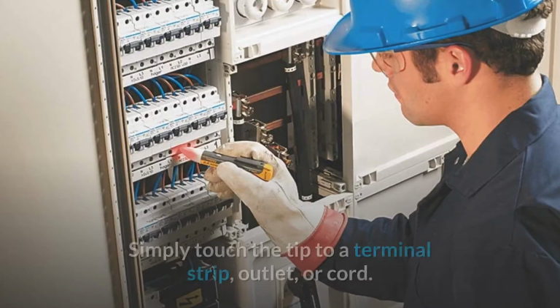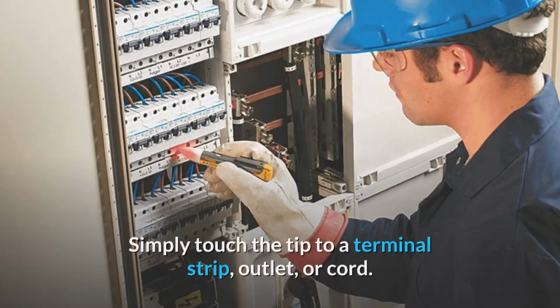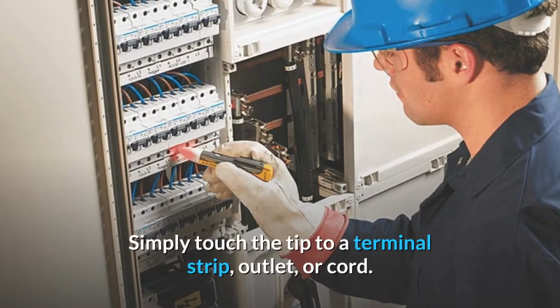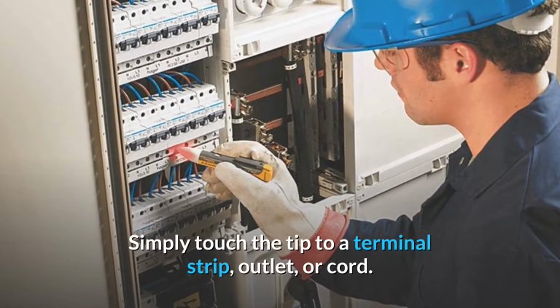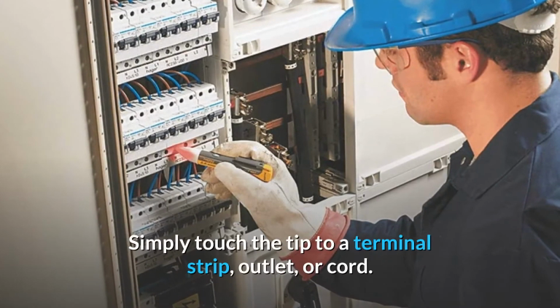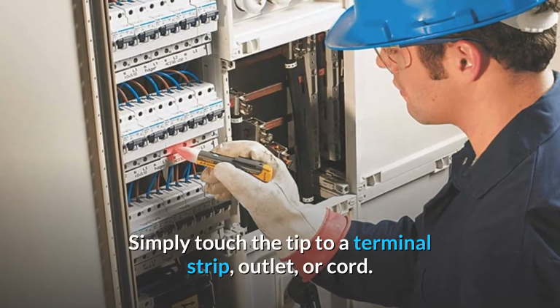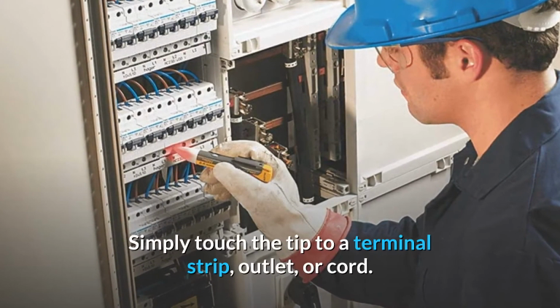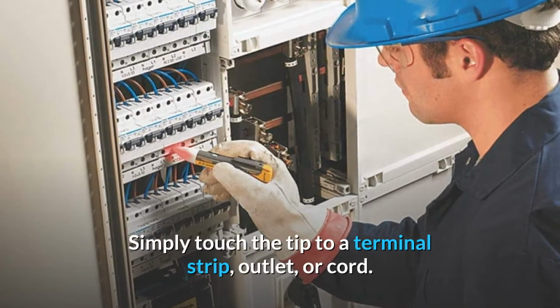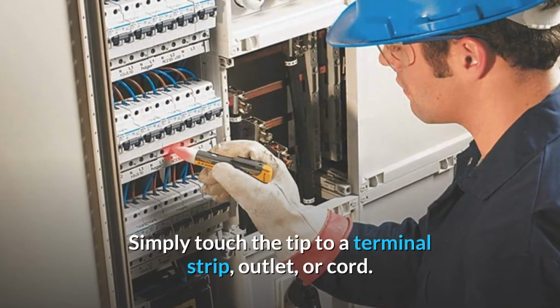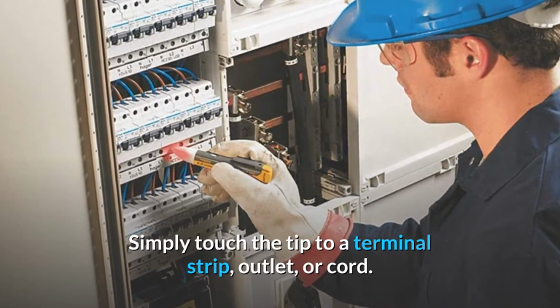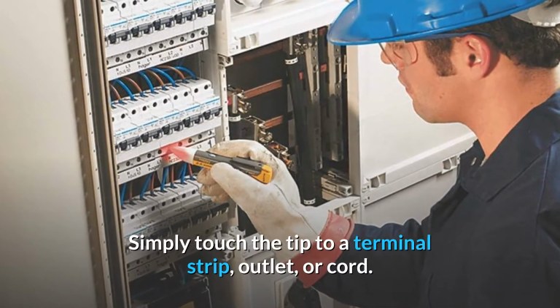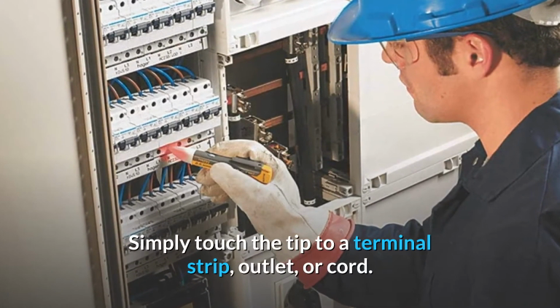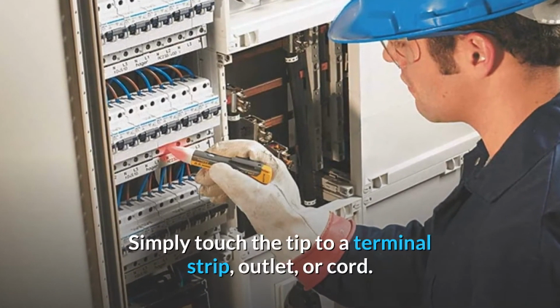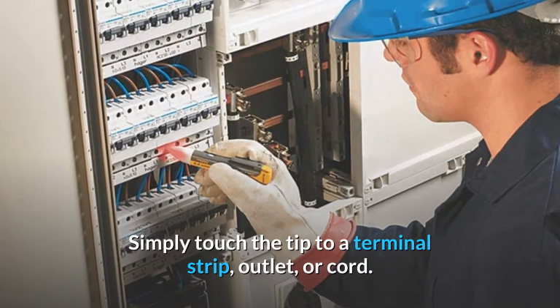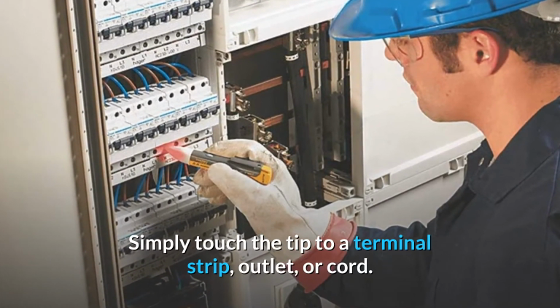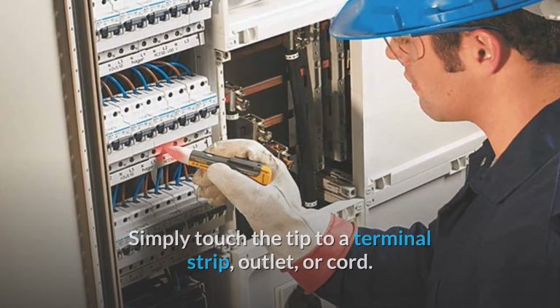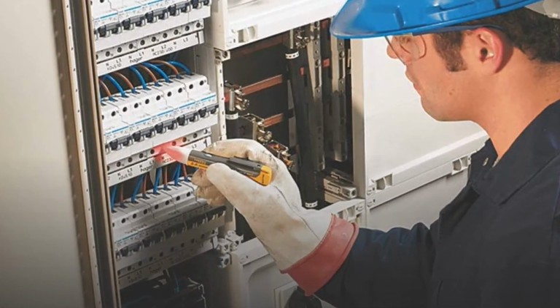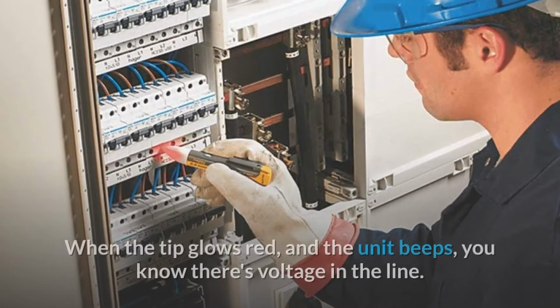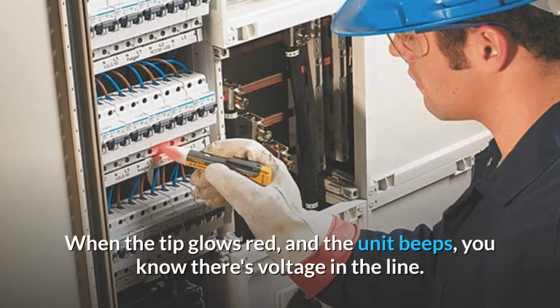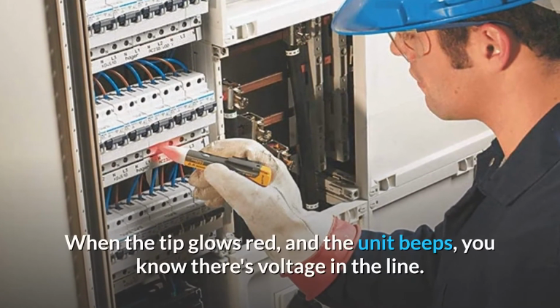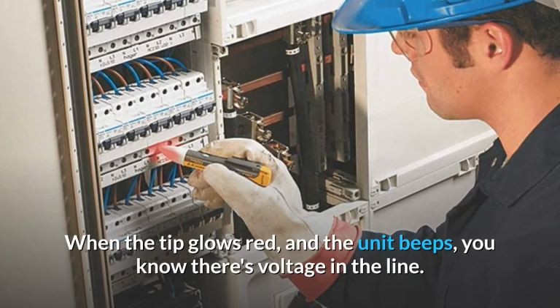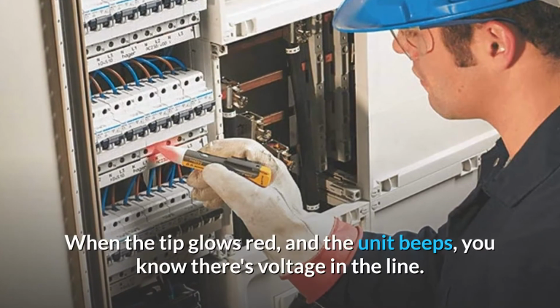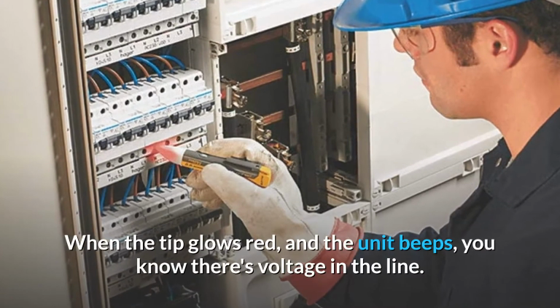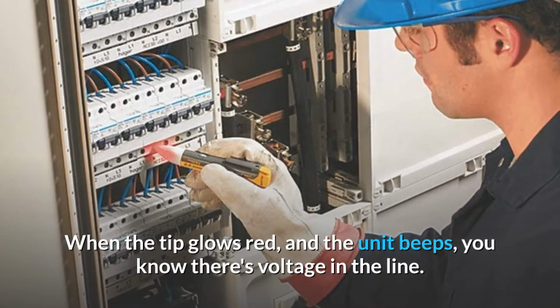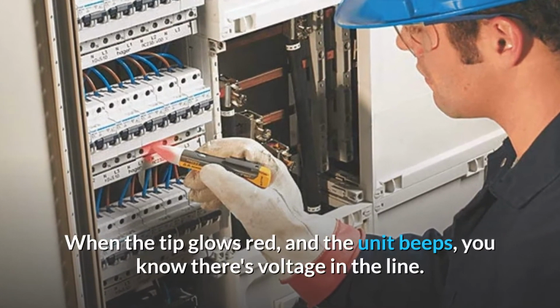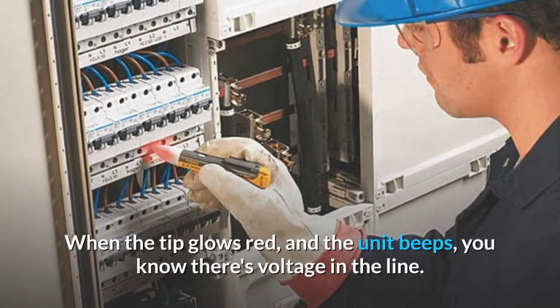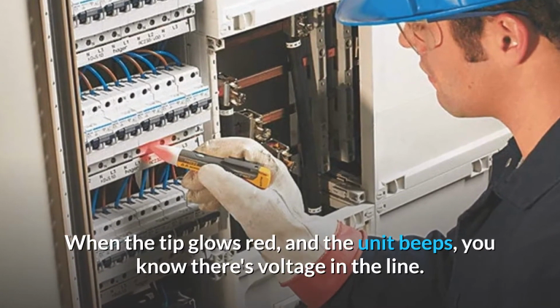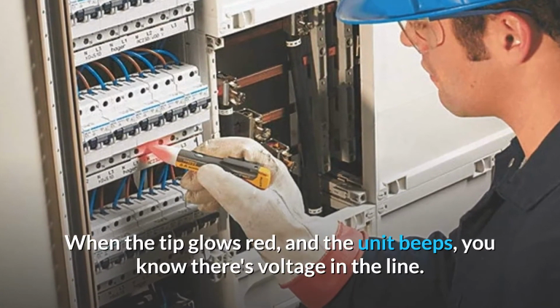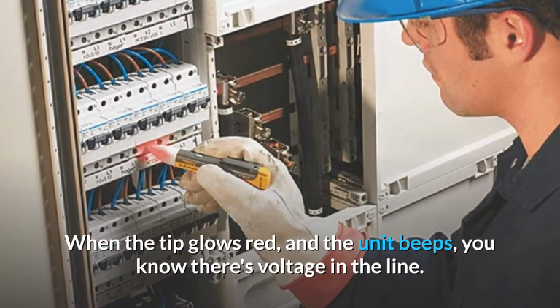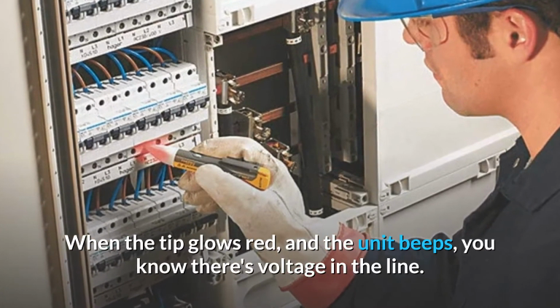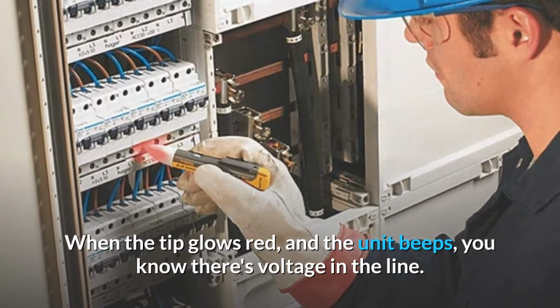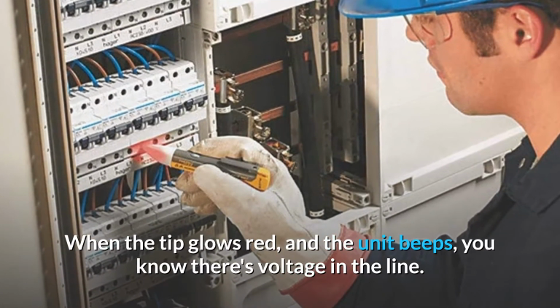Simply touch the tip to a terminal strip, outlet, or cord. When the tip glows red and the unit beeps, you know there's voltage in the line.